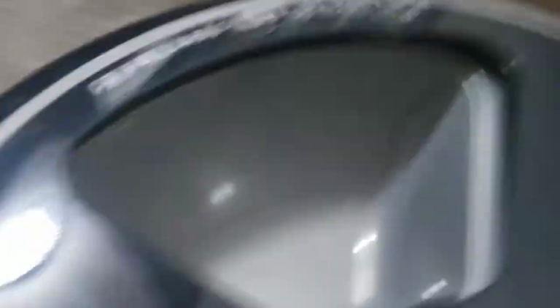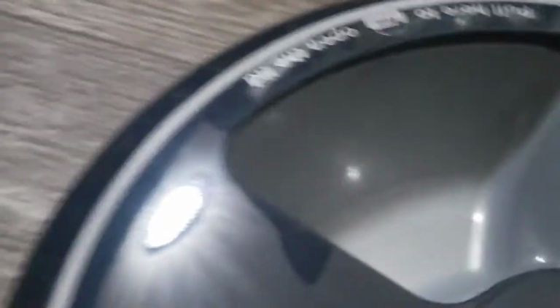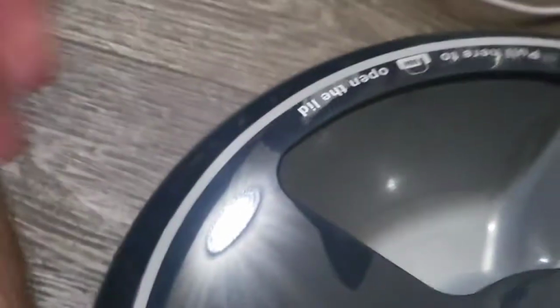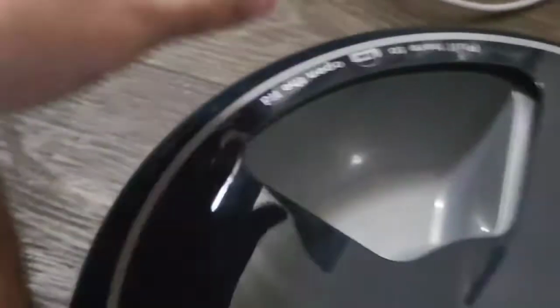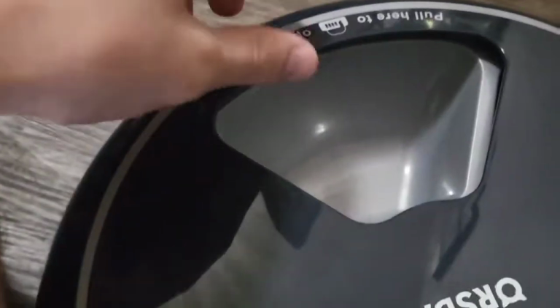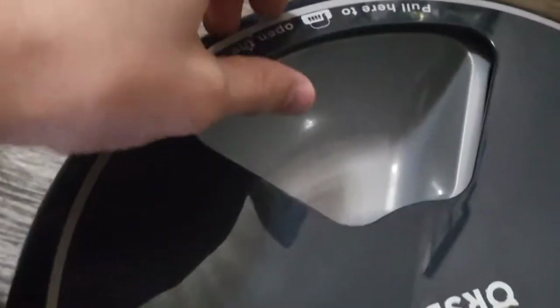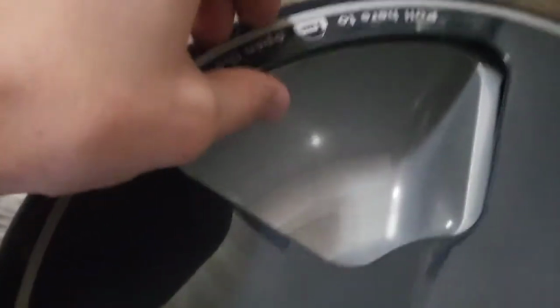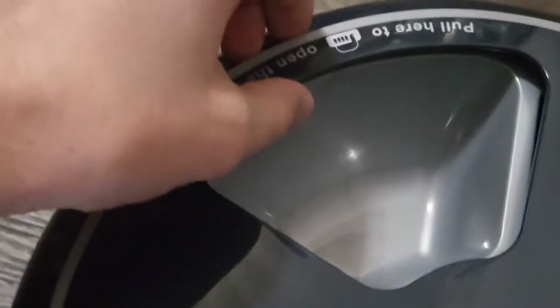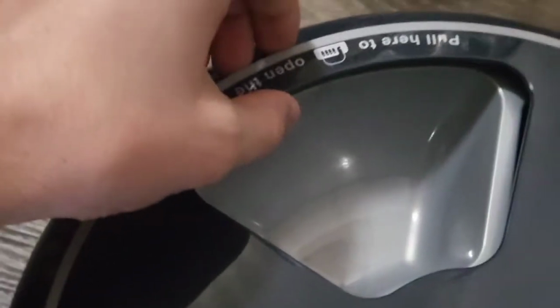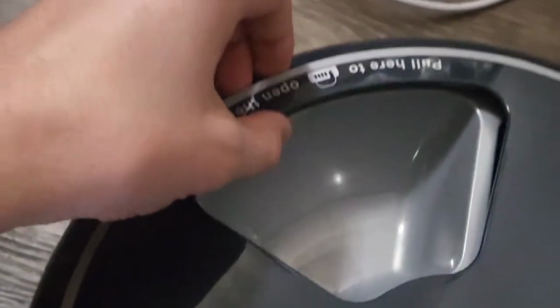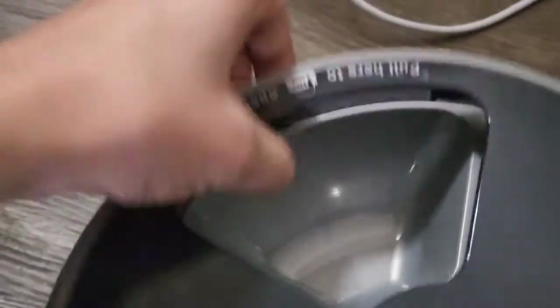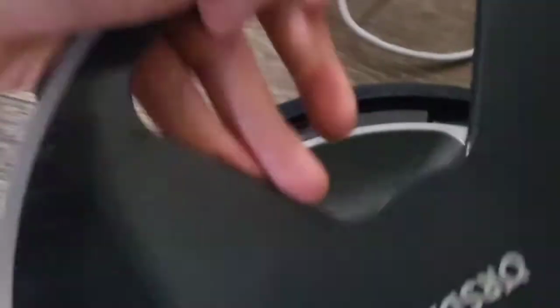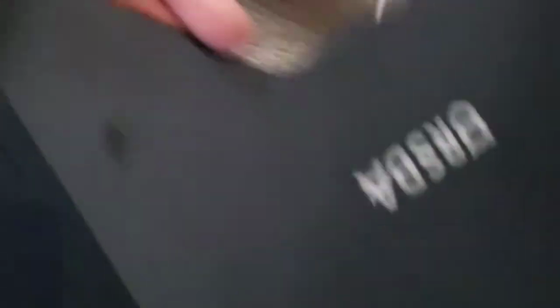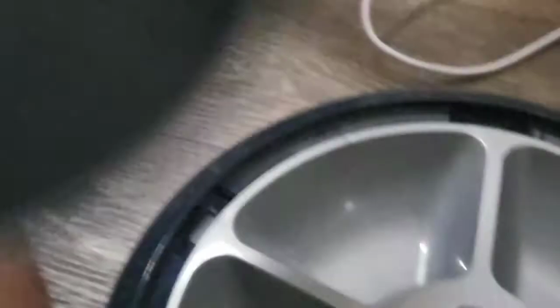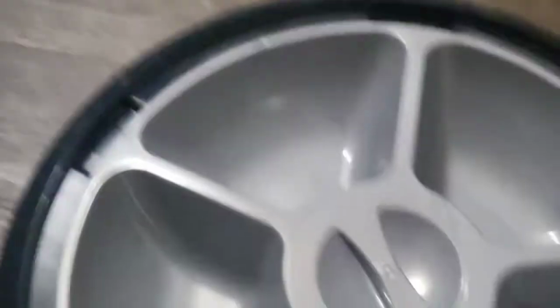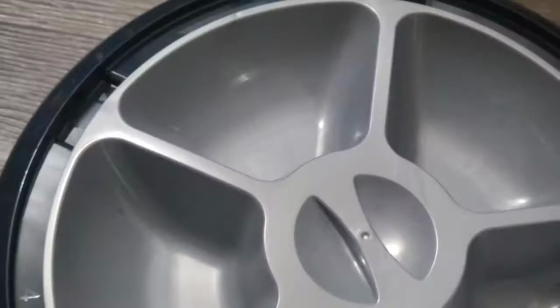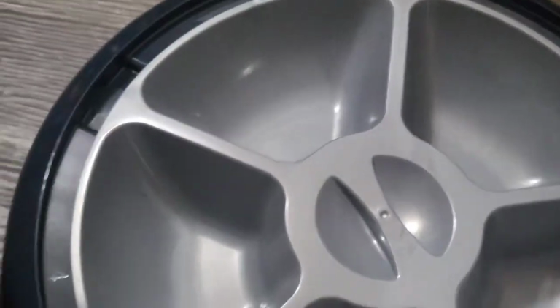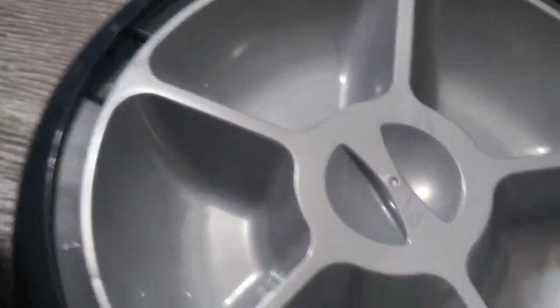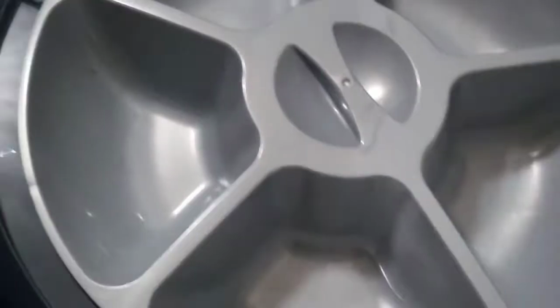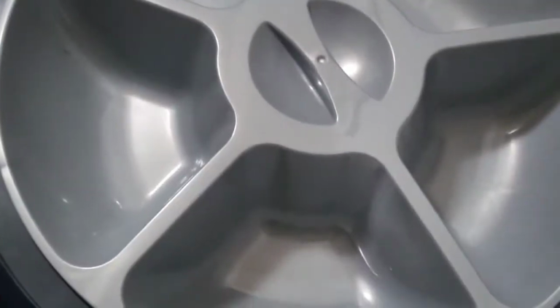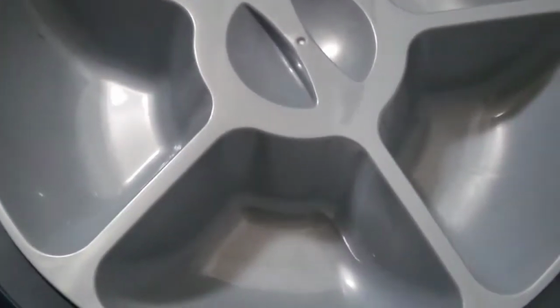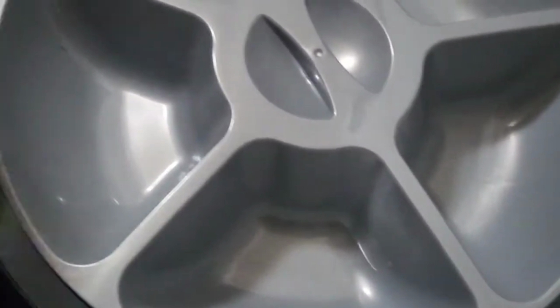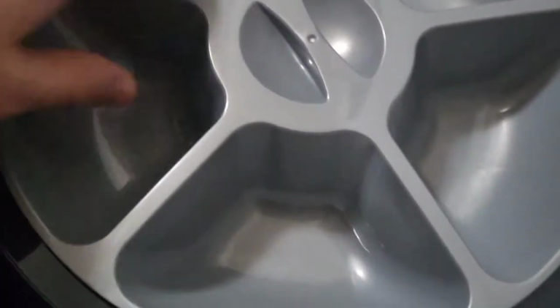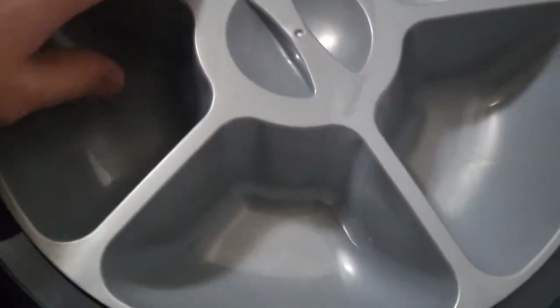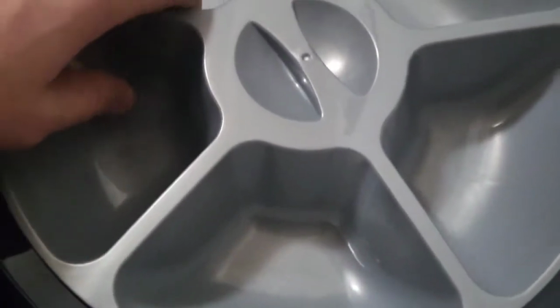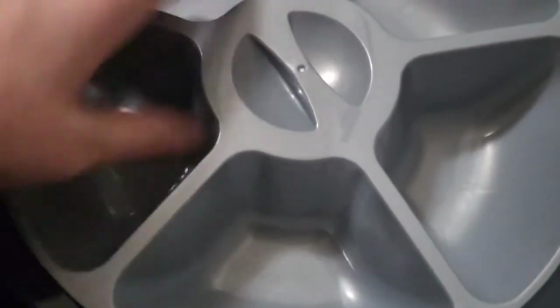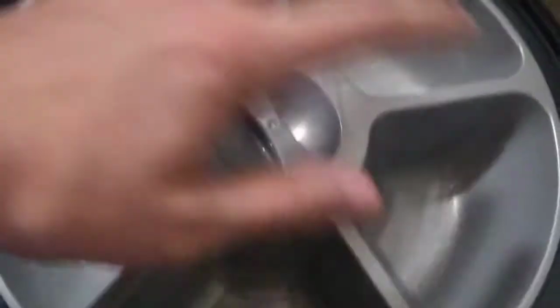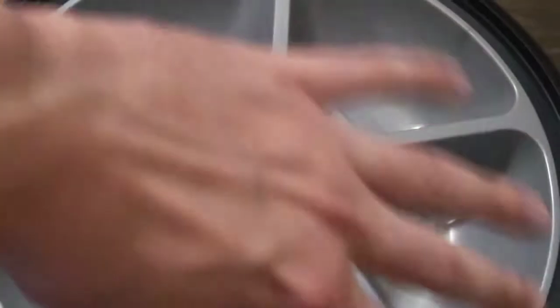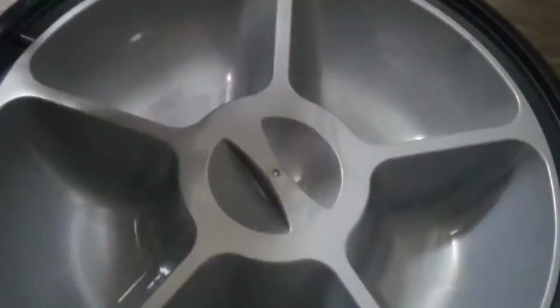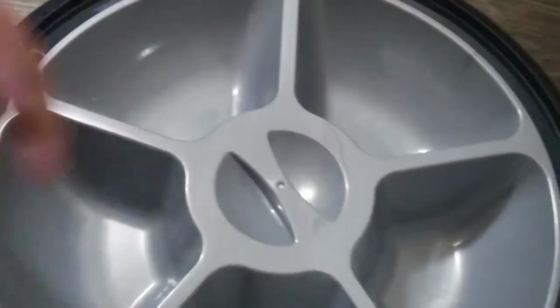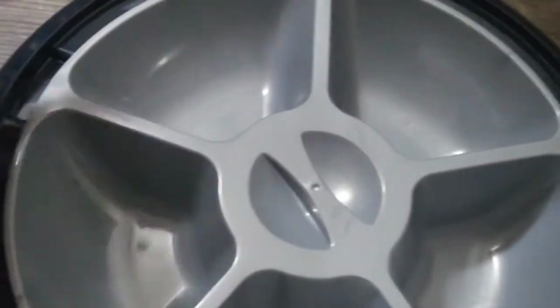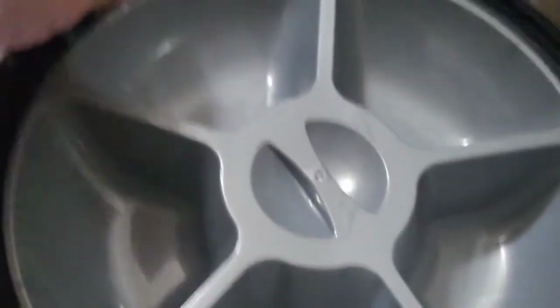The lid locks in place. It says pull here to open lid, so I did, and here's what's inside. Let's go ahead and fill this with kibbees.